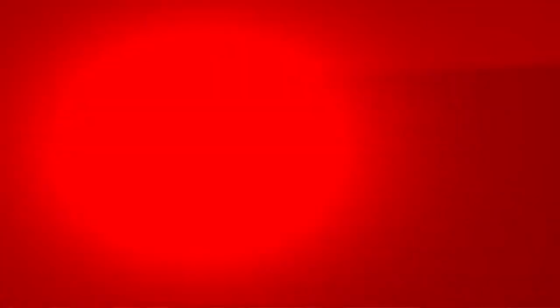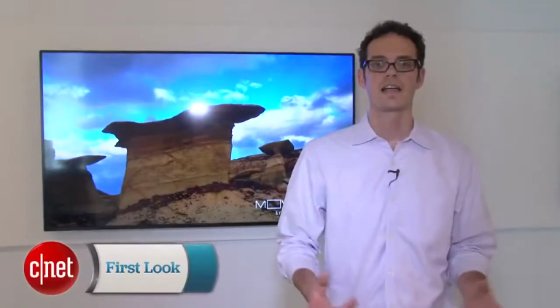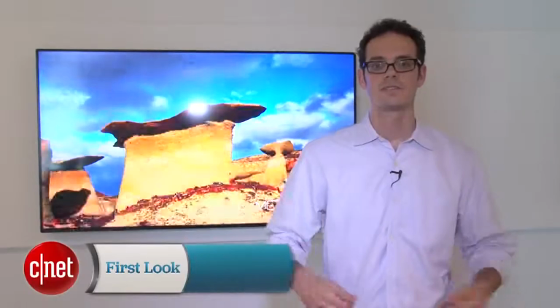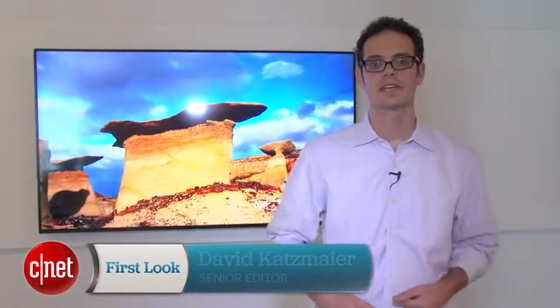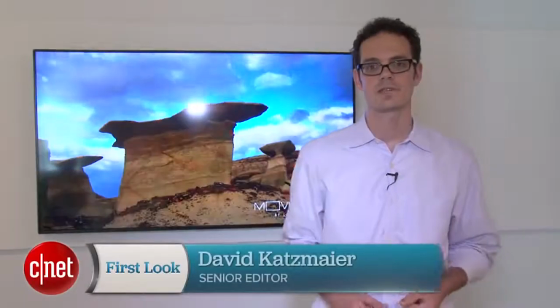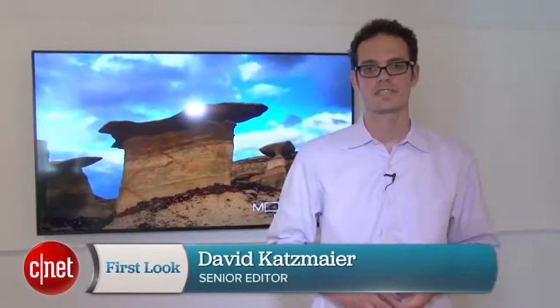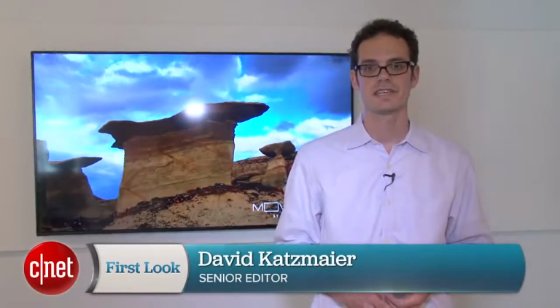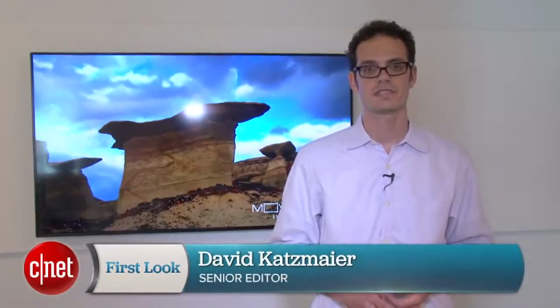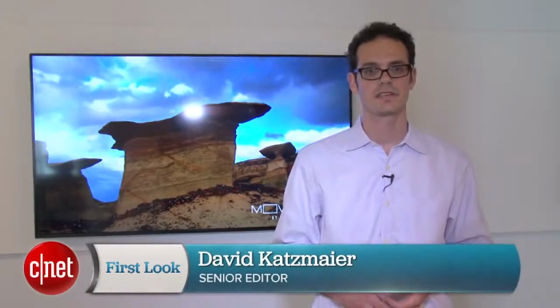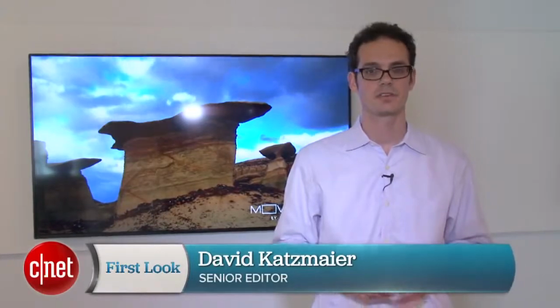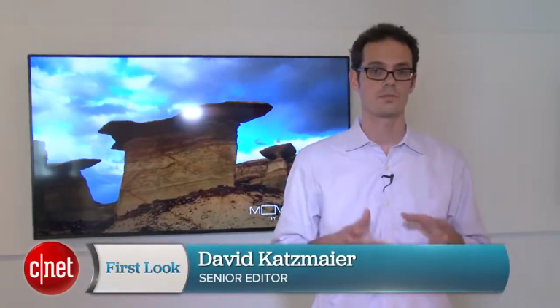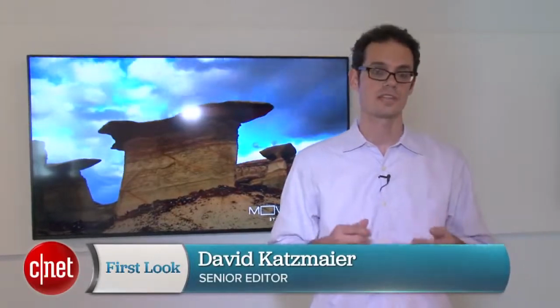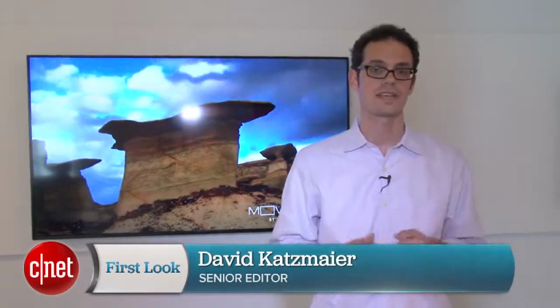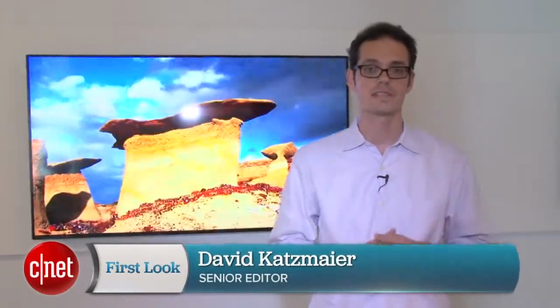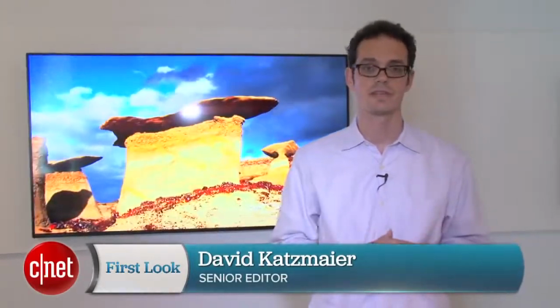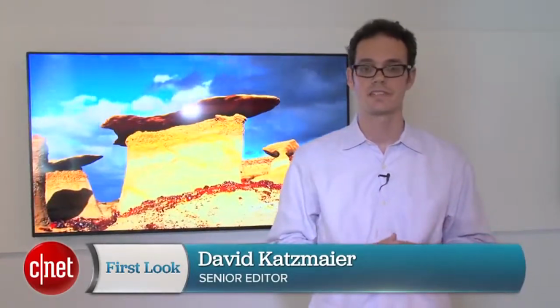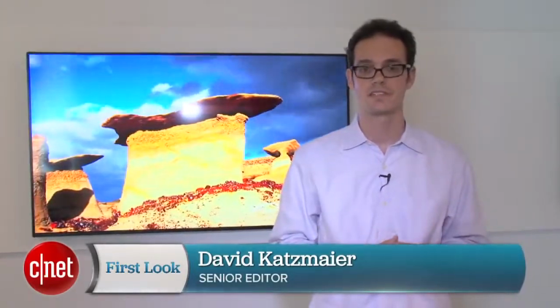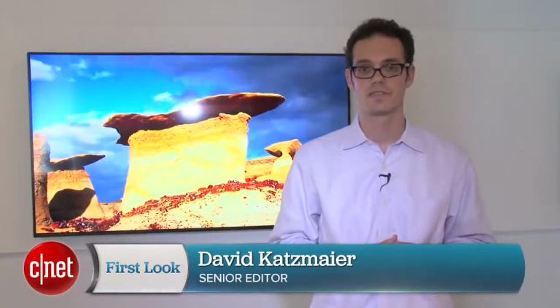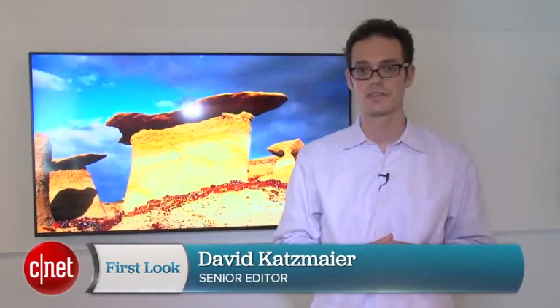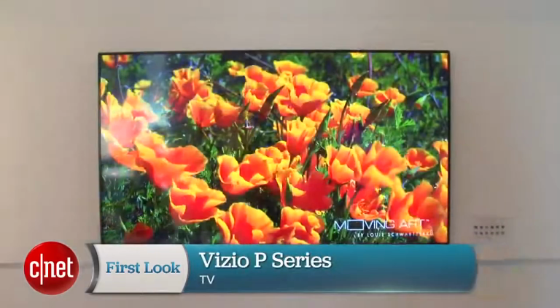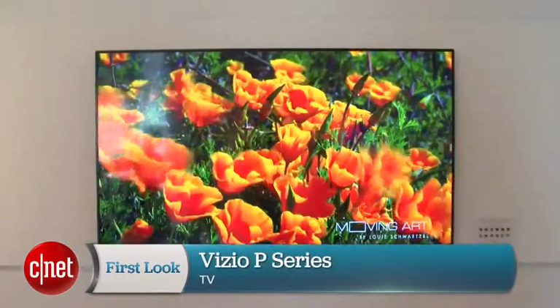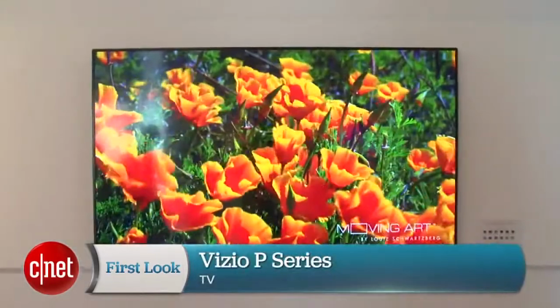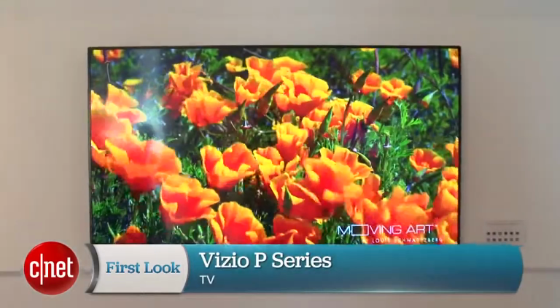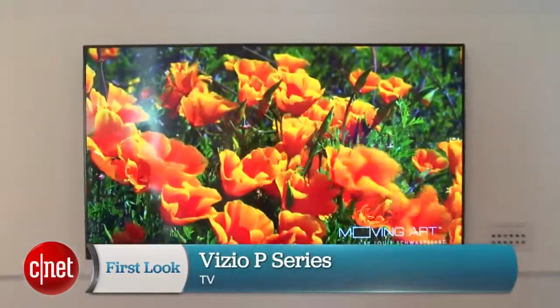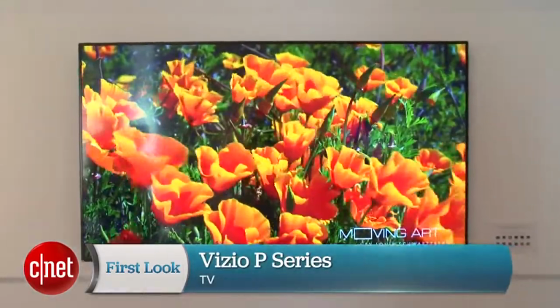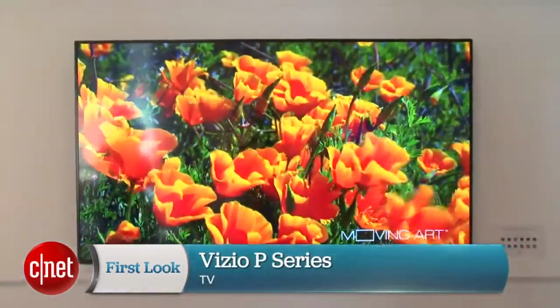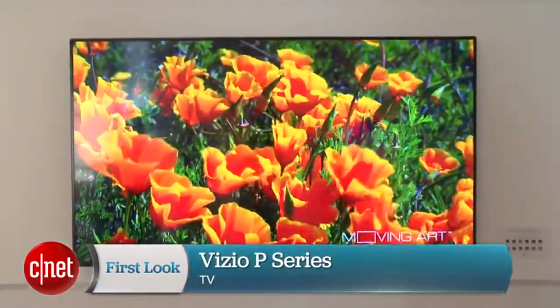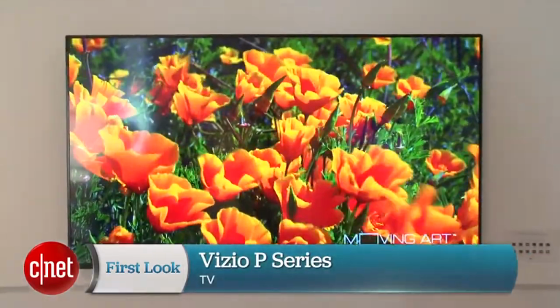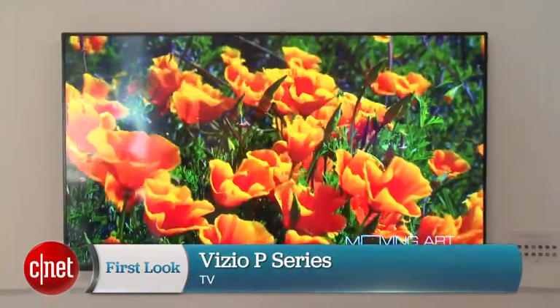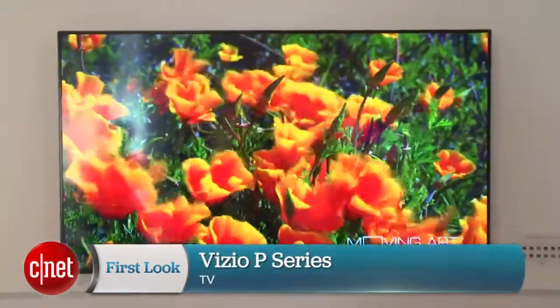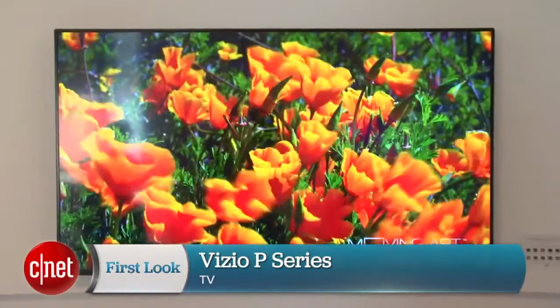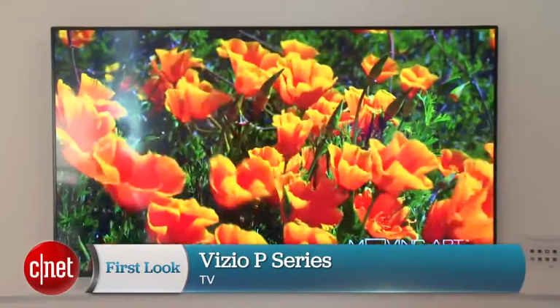Hi, I'm David Katzmeyer with CNET, and I'm standing in front of one of the most highly anticipated TVs of the year. This is a Vizio P-Series 70-inch TV behind me.